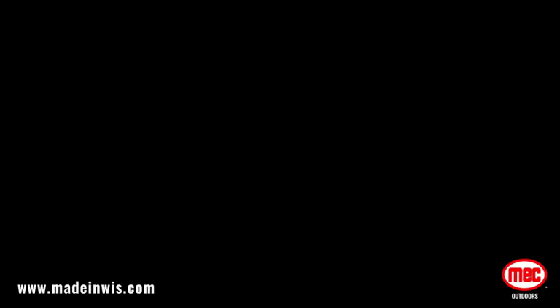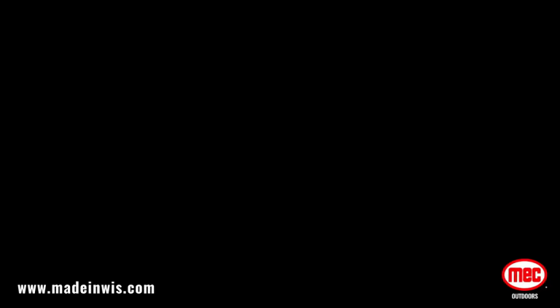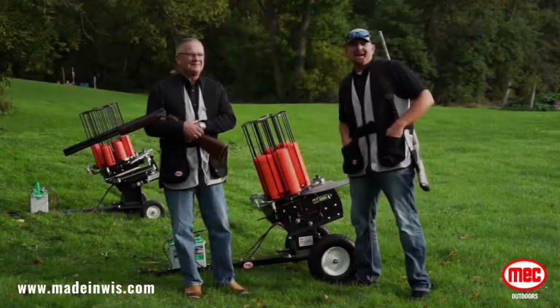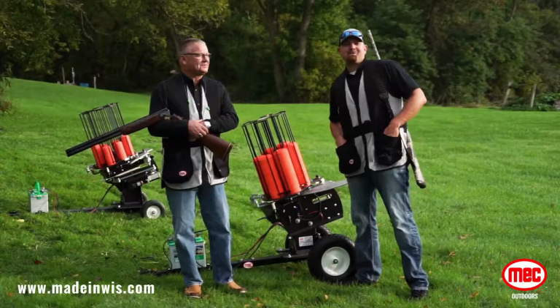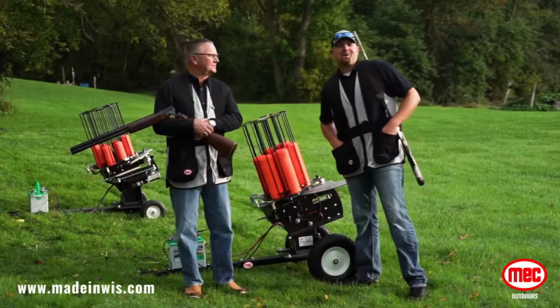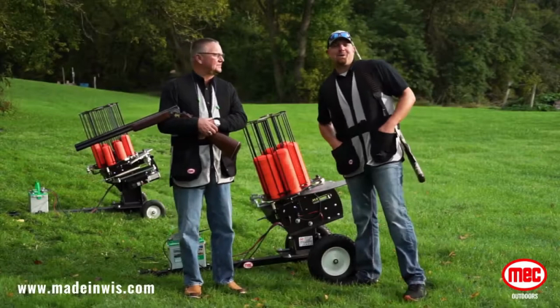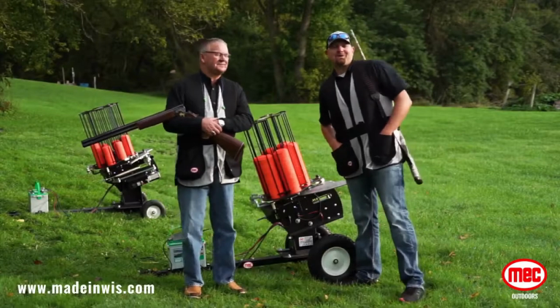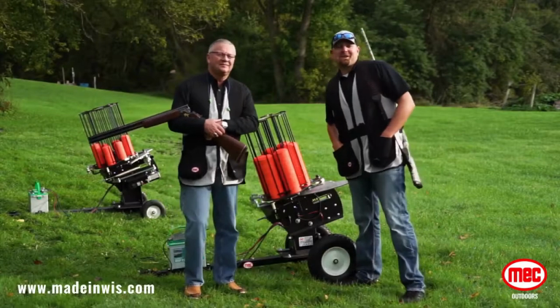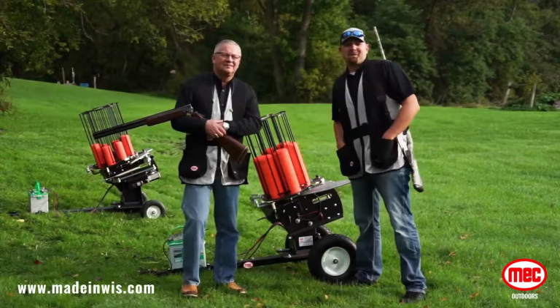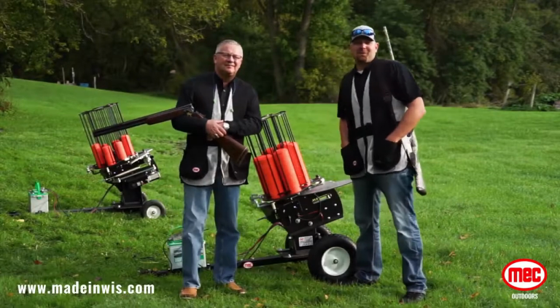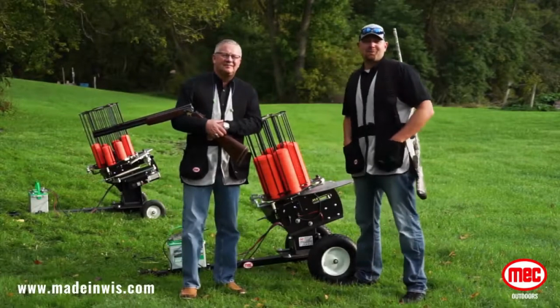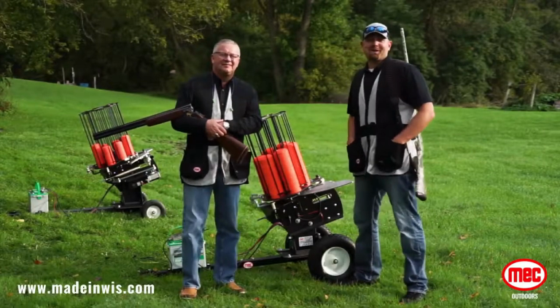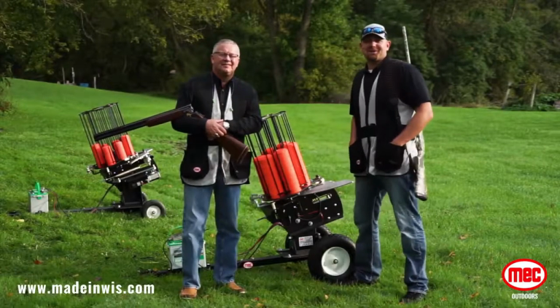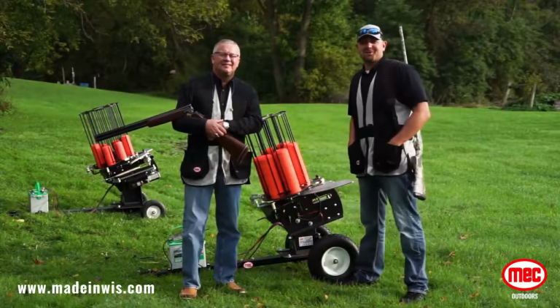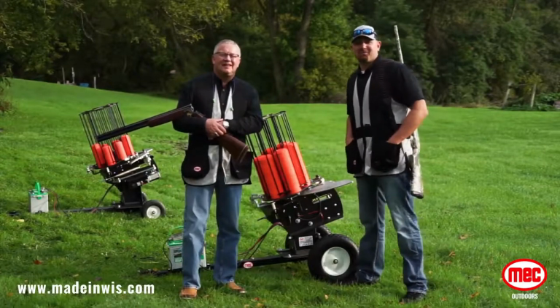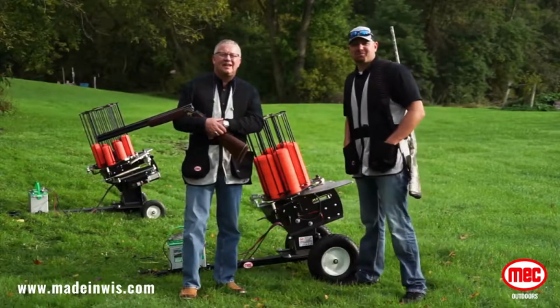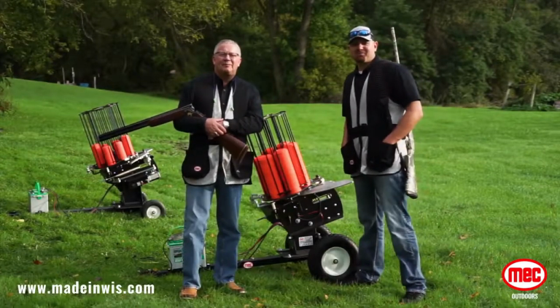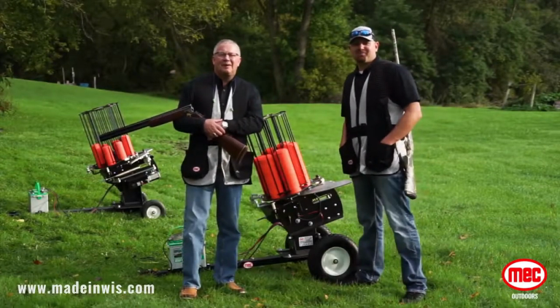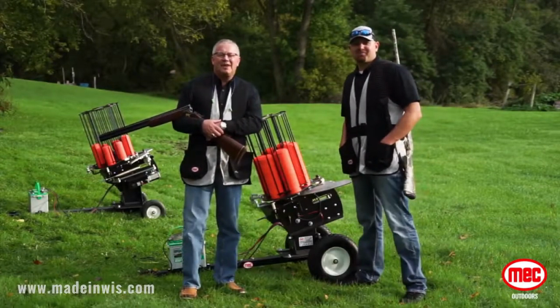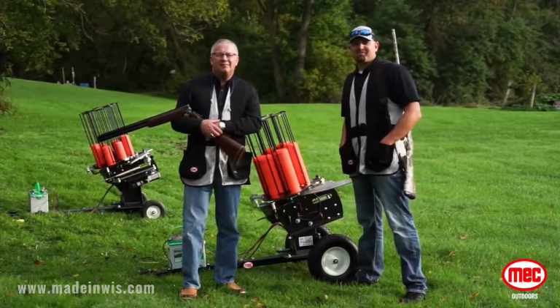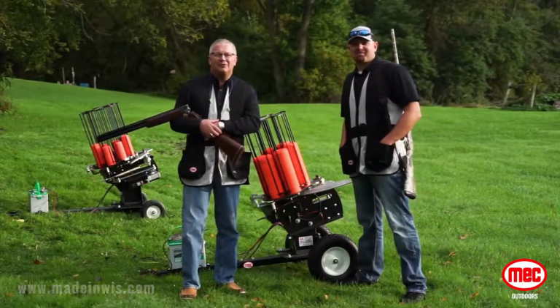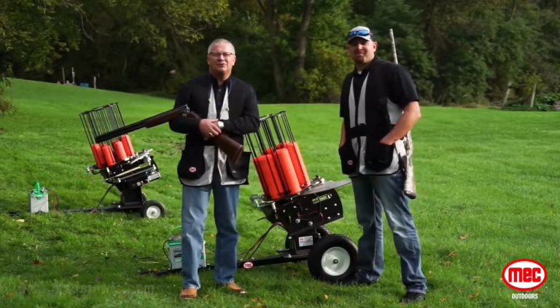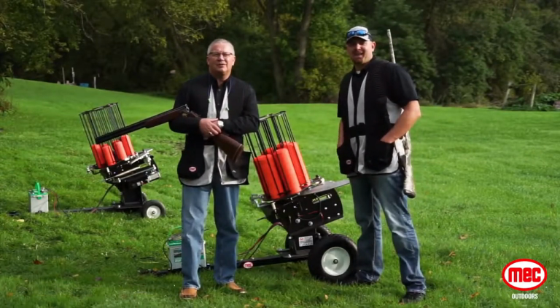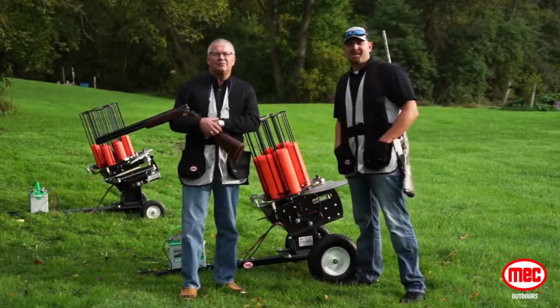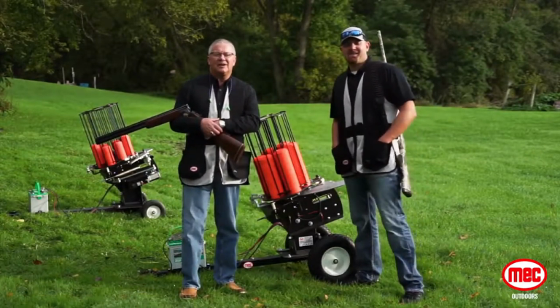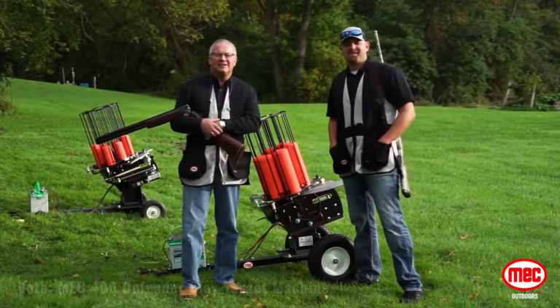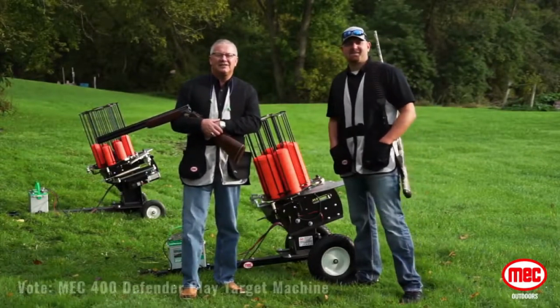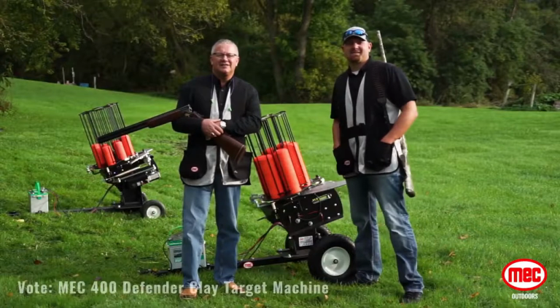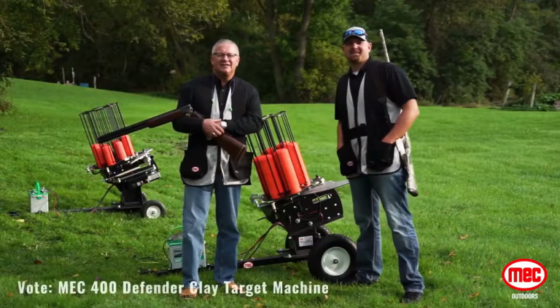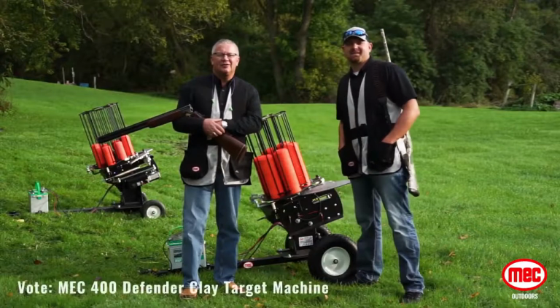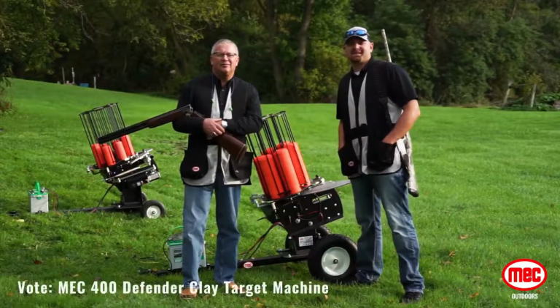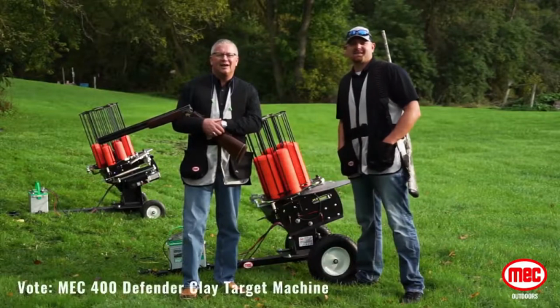Hi, I'm Sean Wozniak, MEC Outdoors Manager. And I'm Bob Campos, Chairman, President, and CEO of MEC.